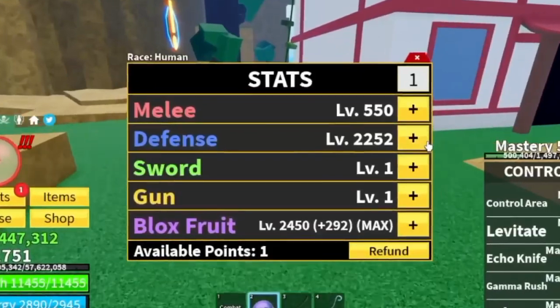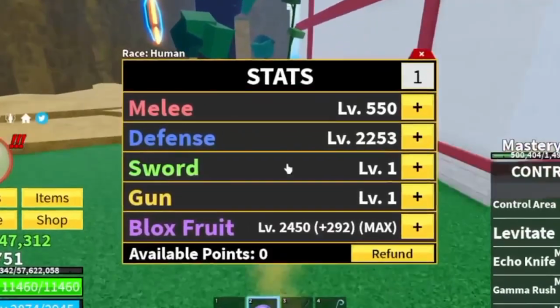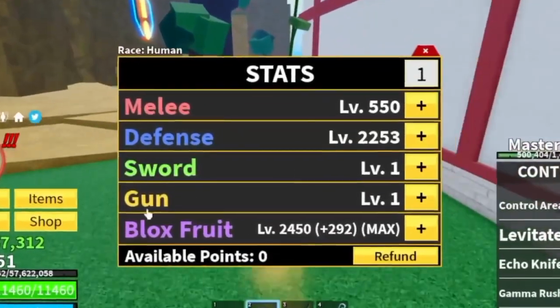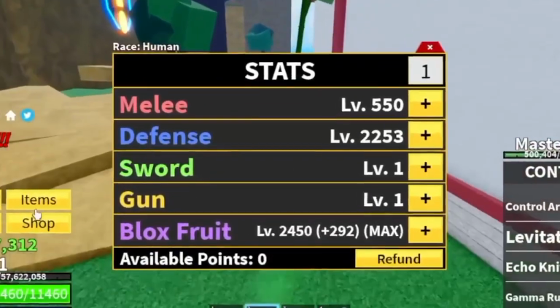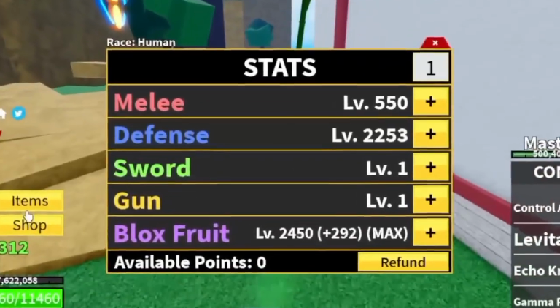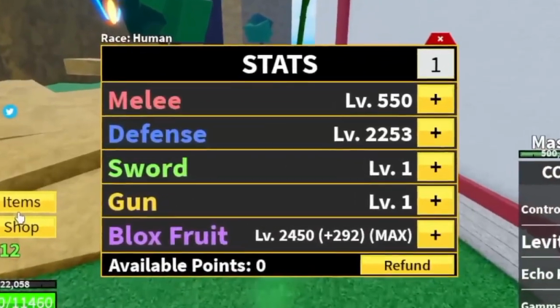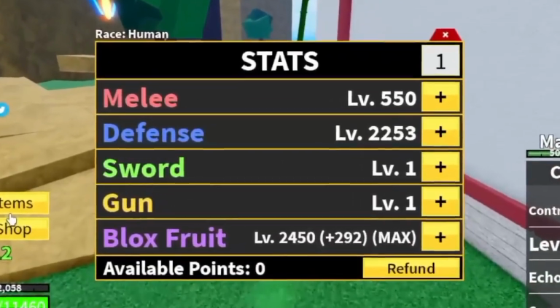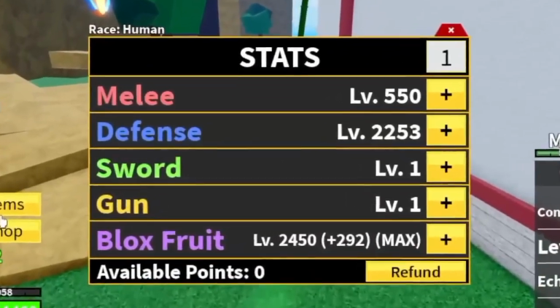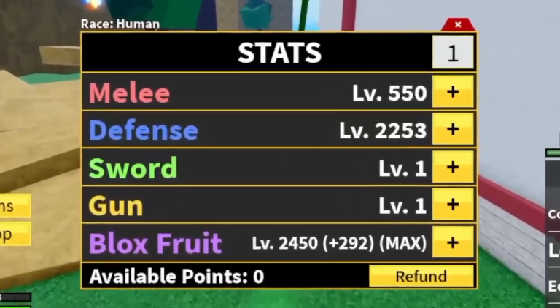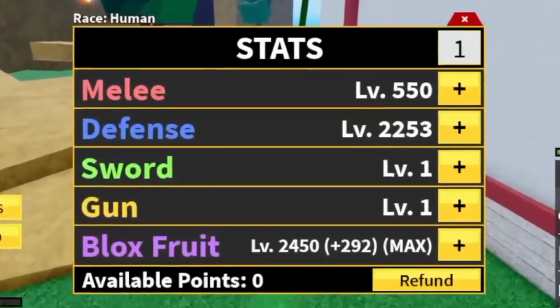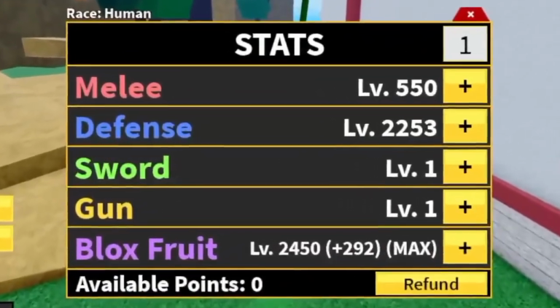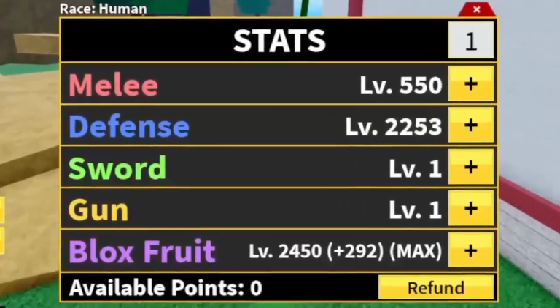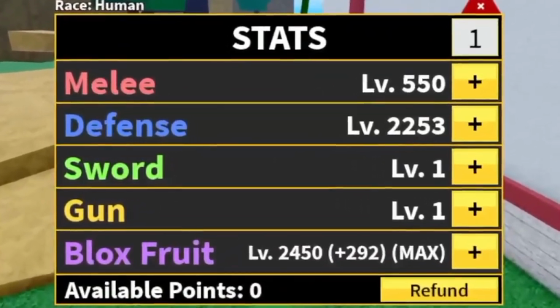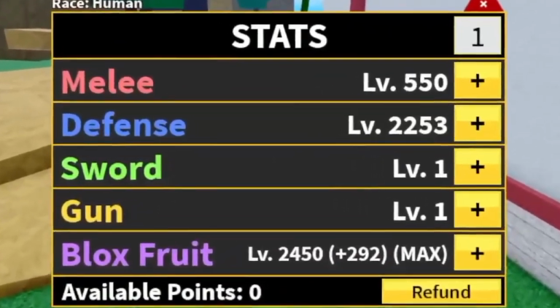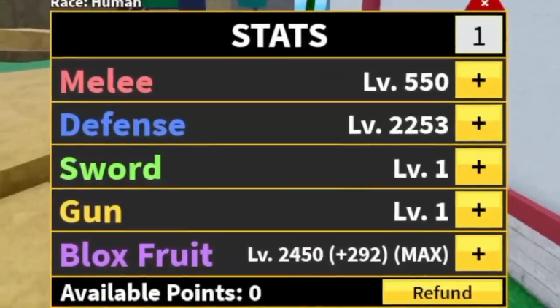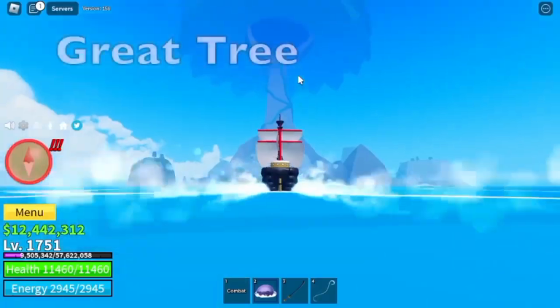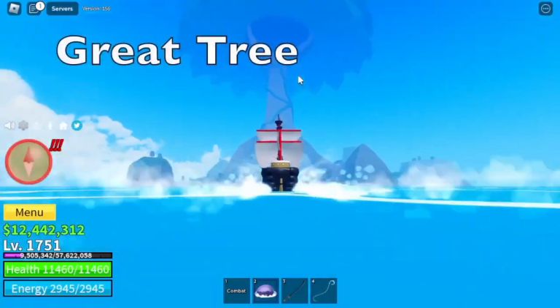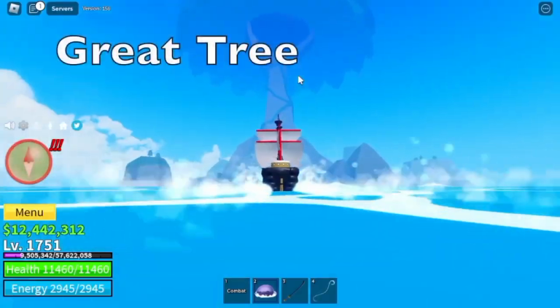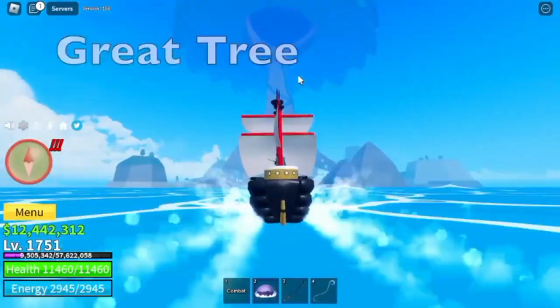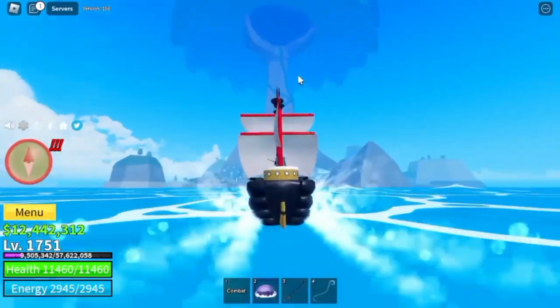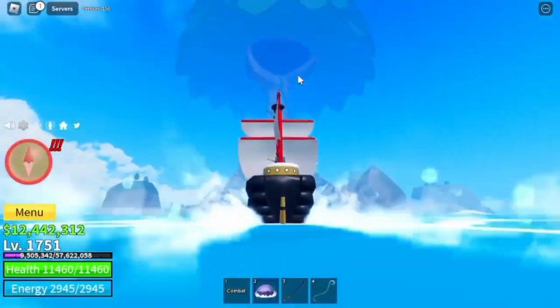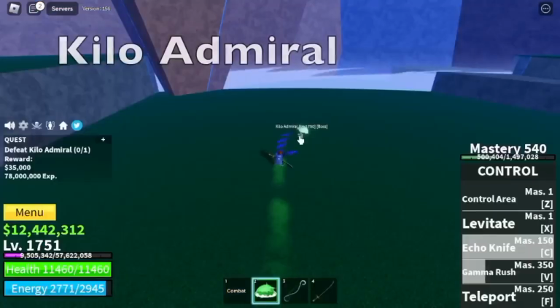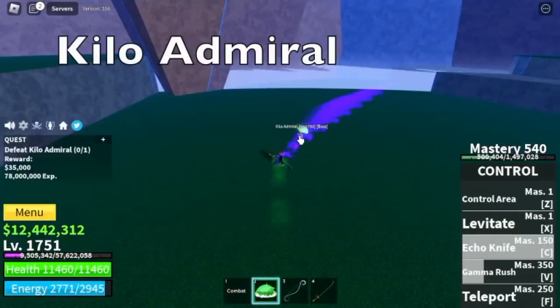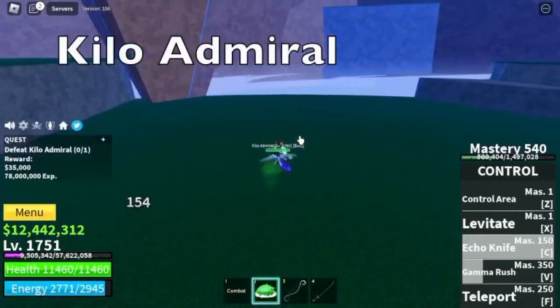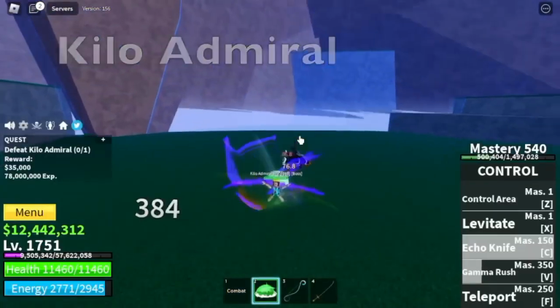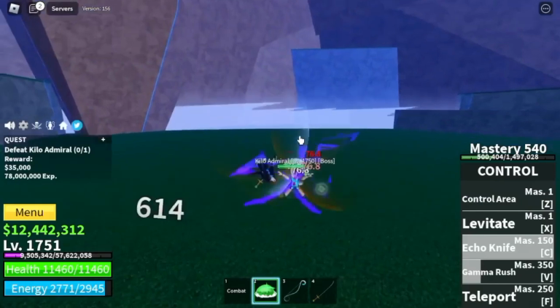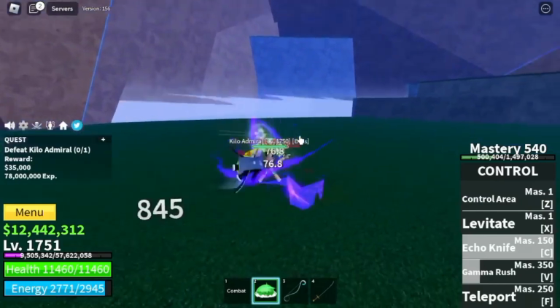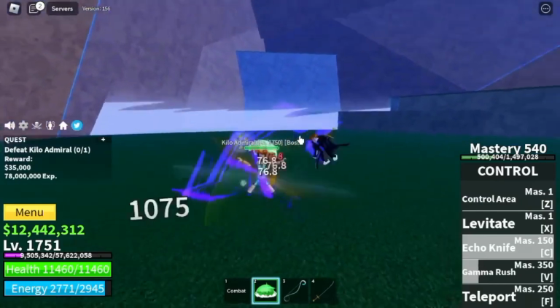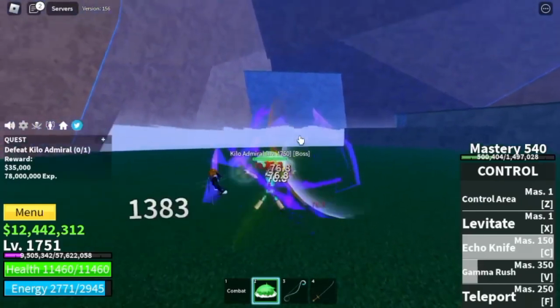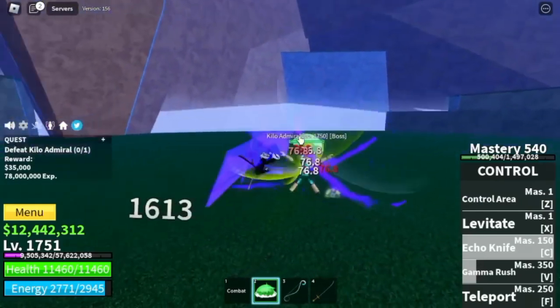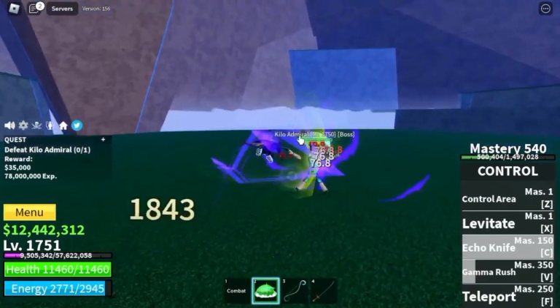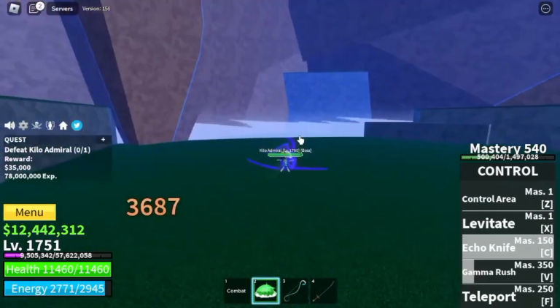Stat check: melee 550, defense 2020, block force max. Next up, Rate 3. Our target here is the Kill Admiral.